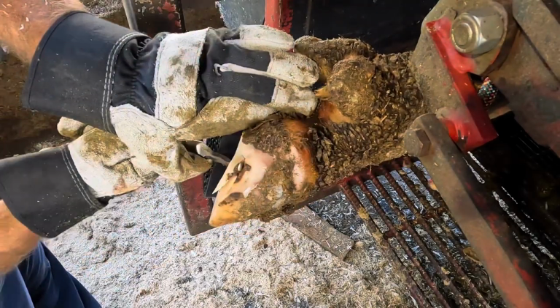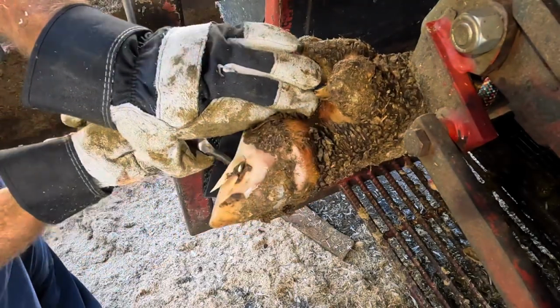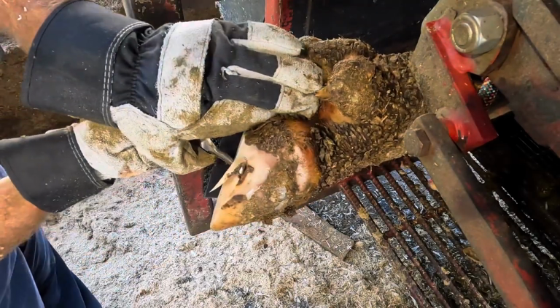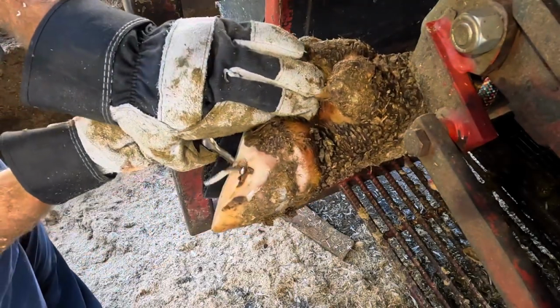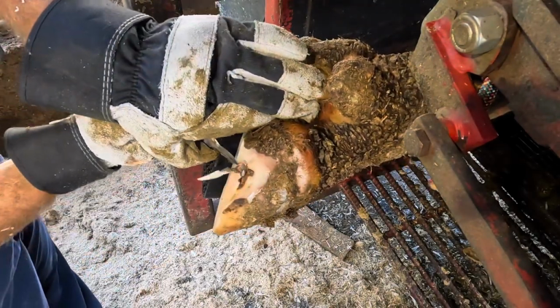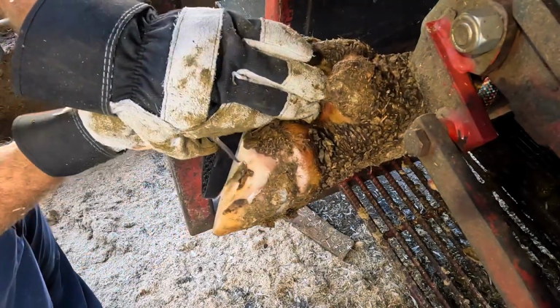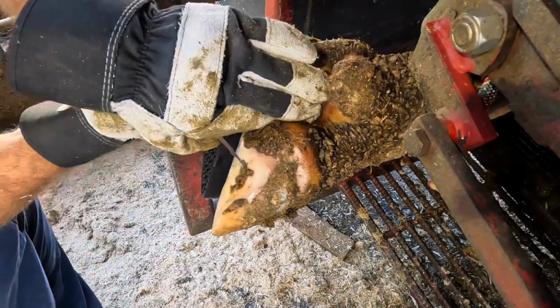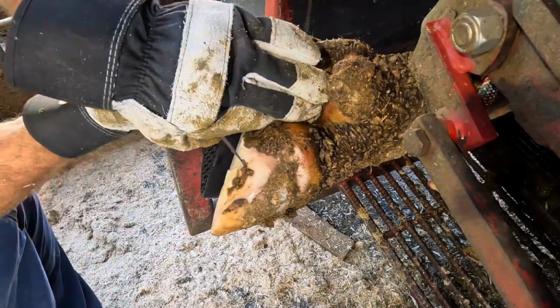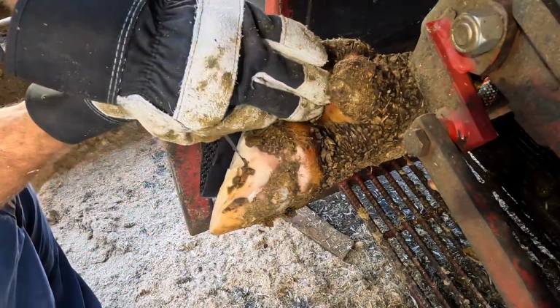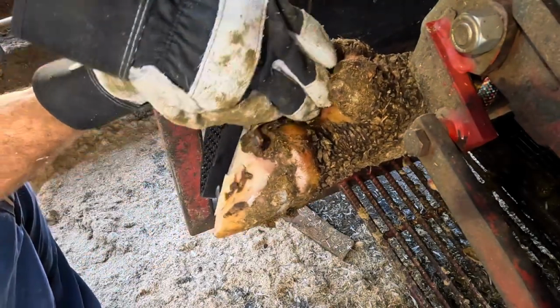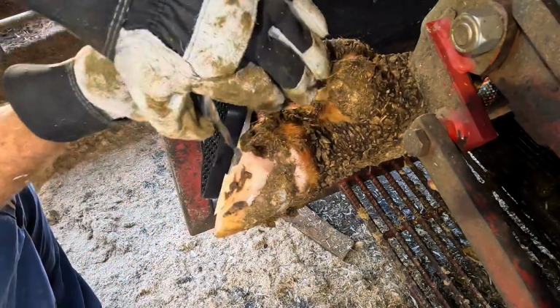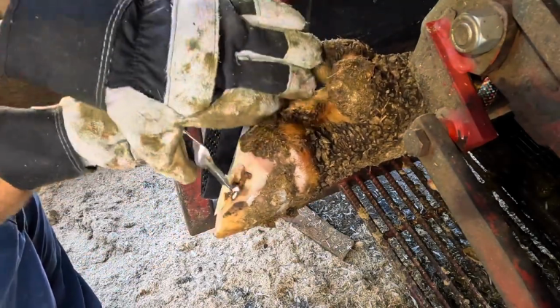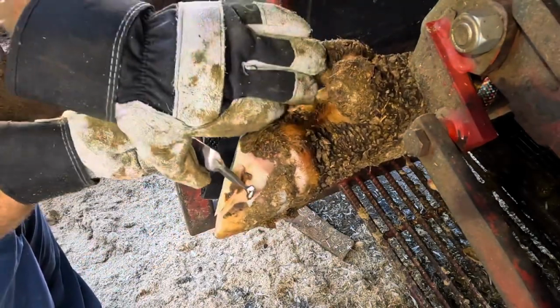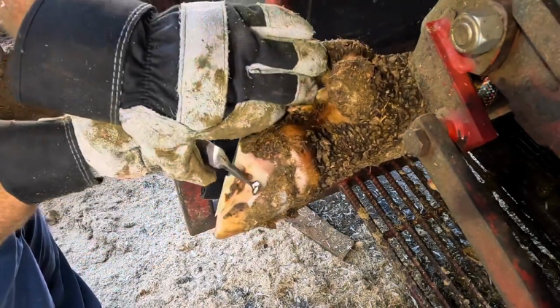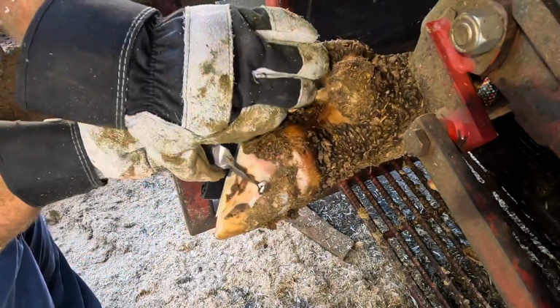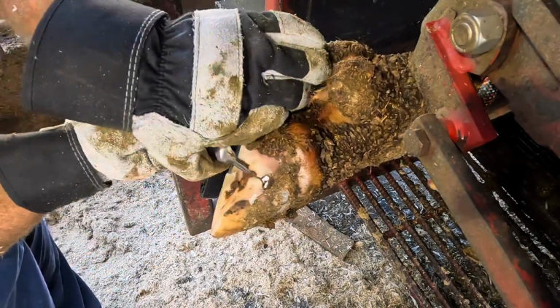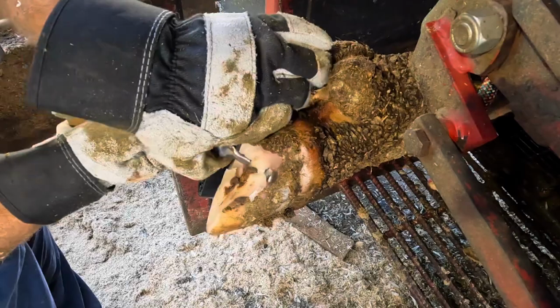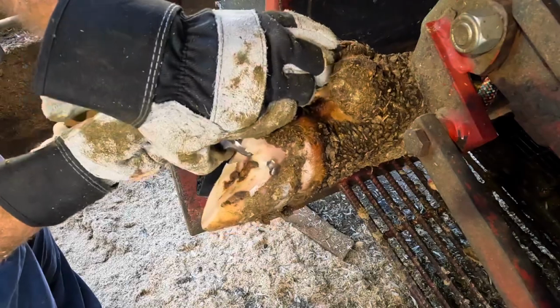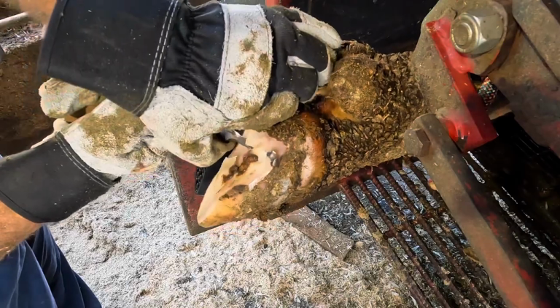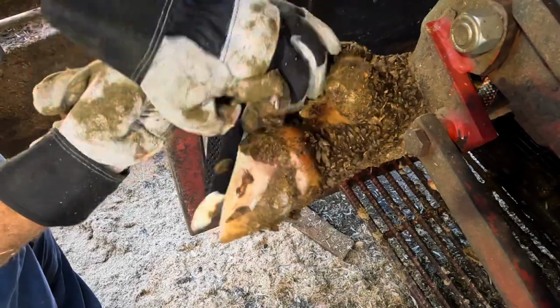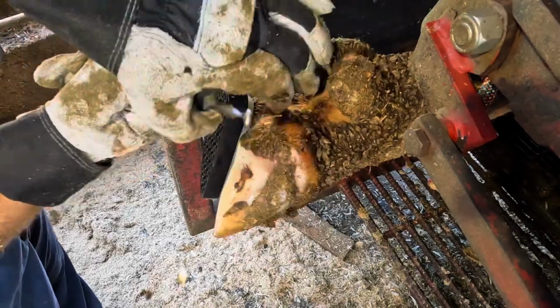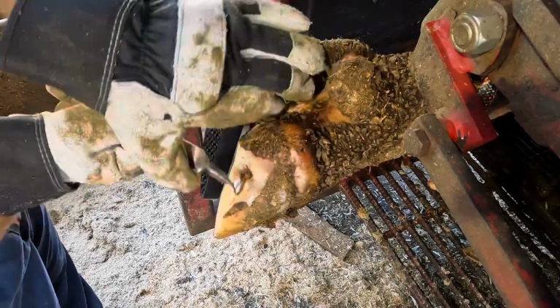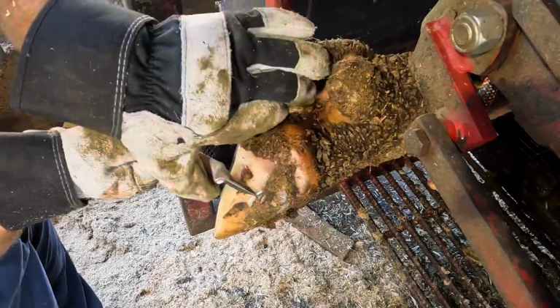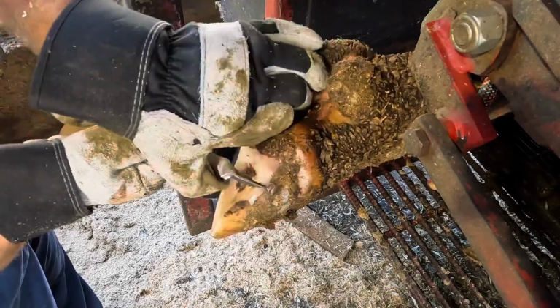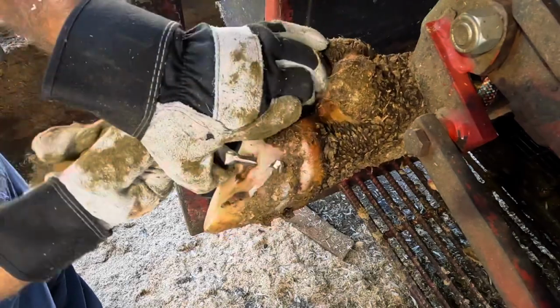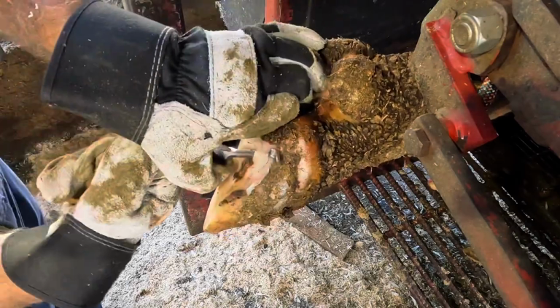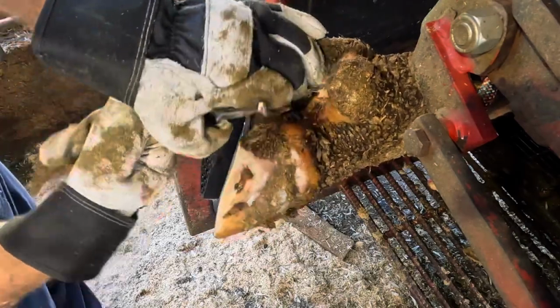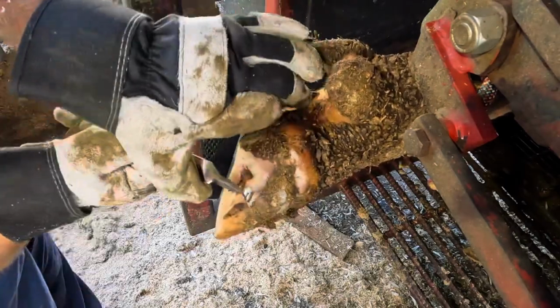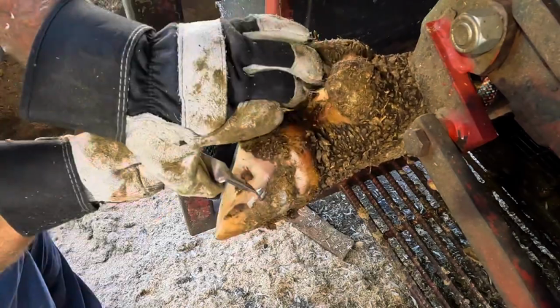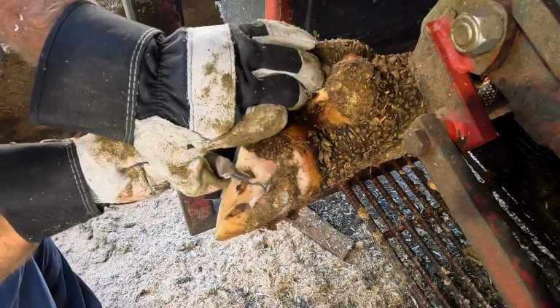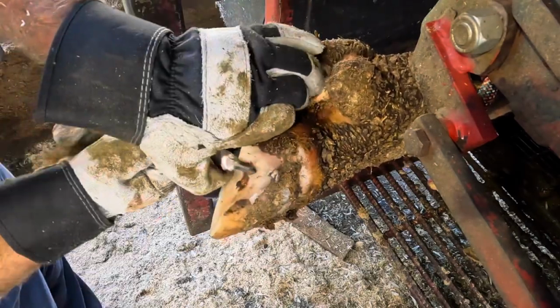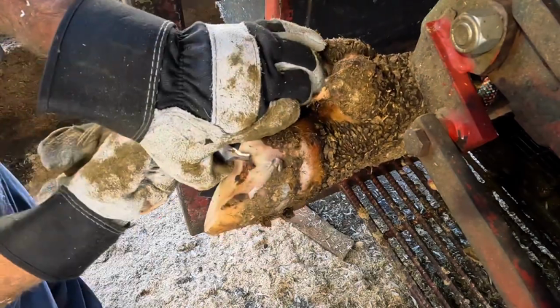While this back foot doesn't look nearly as problematic as the front, this is actually the one that she was favoring the most.